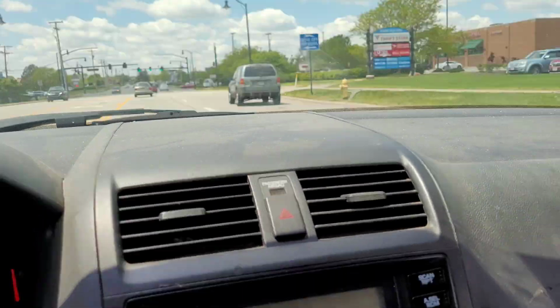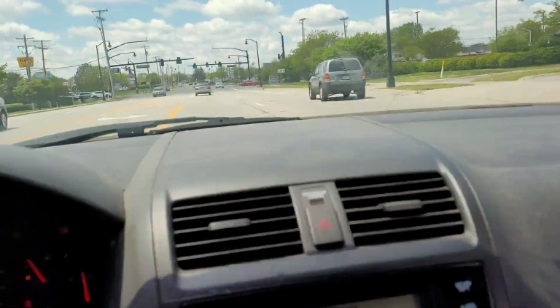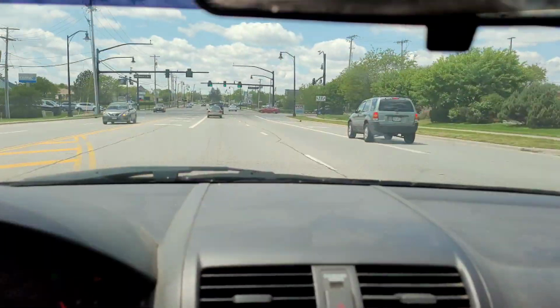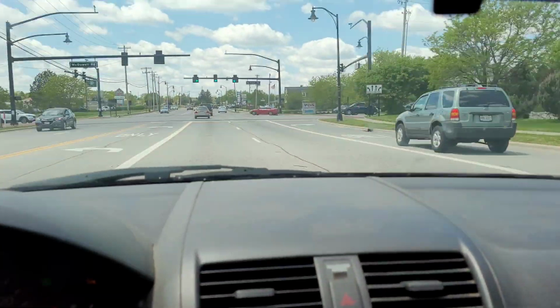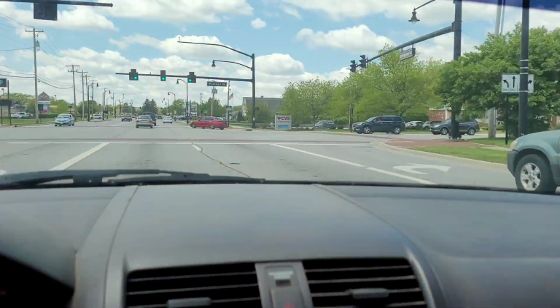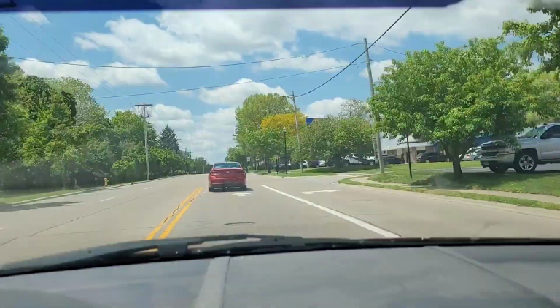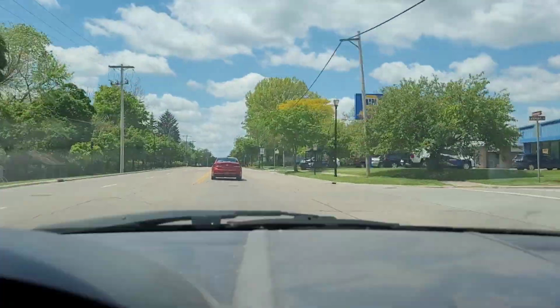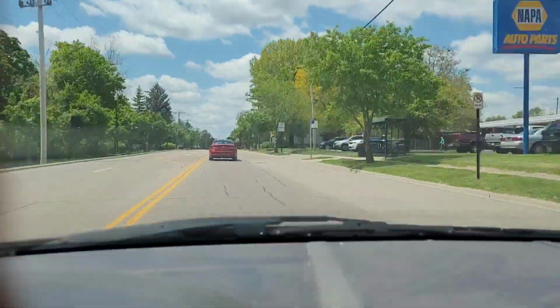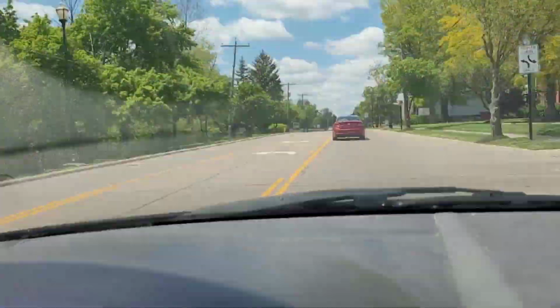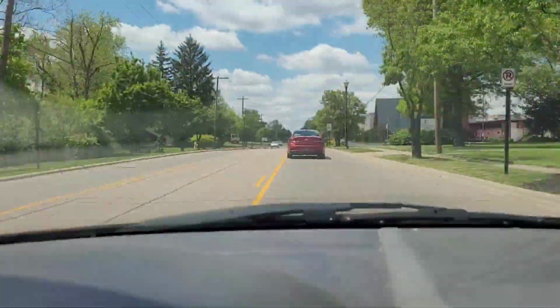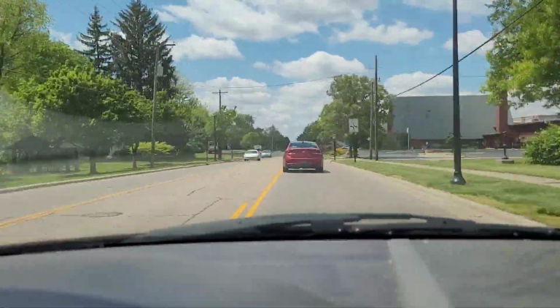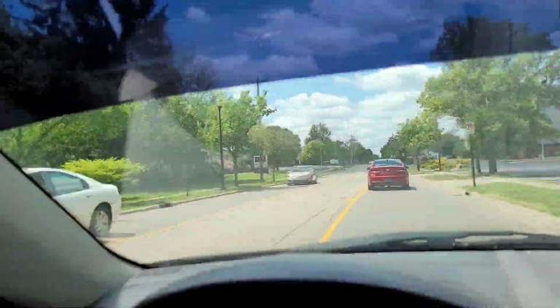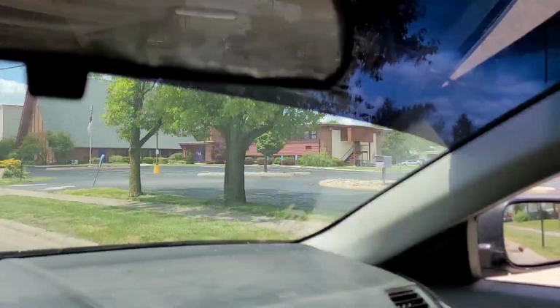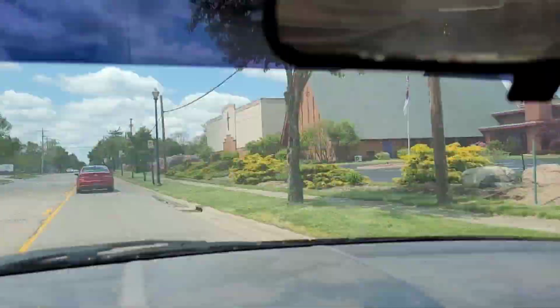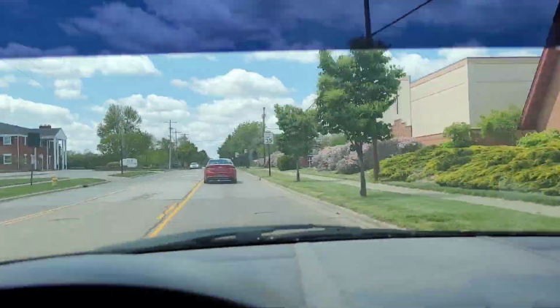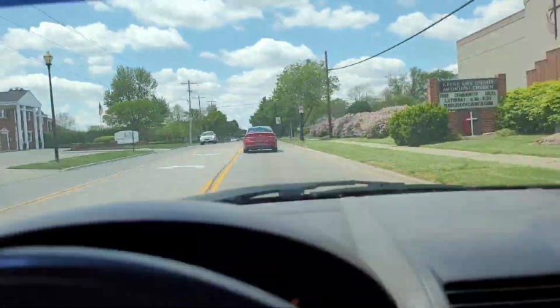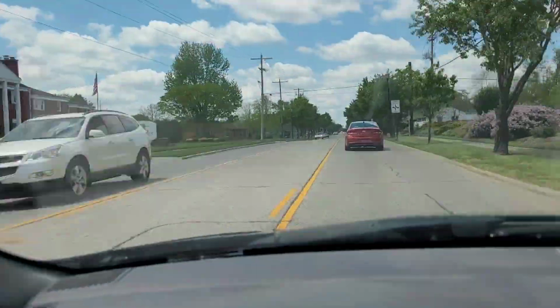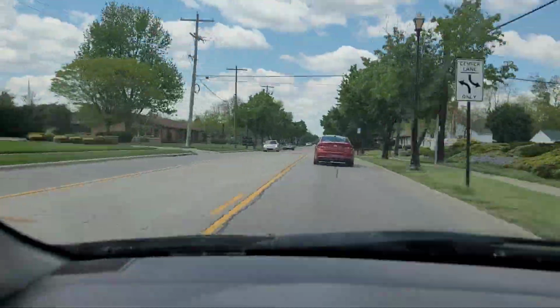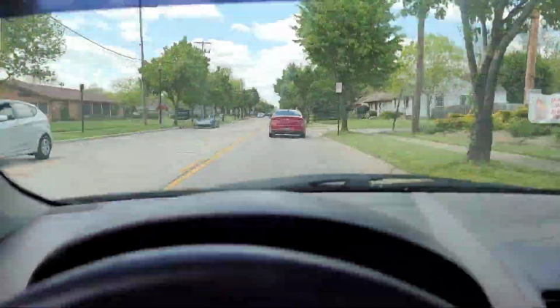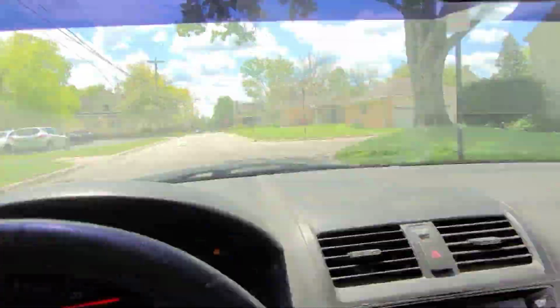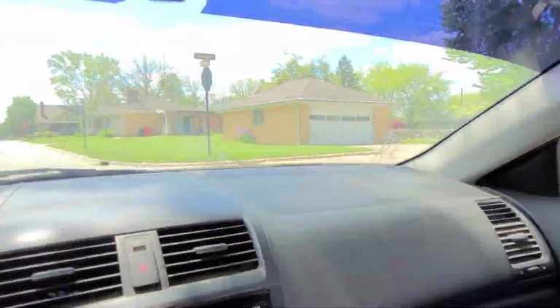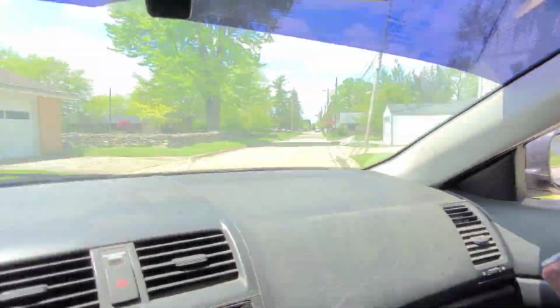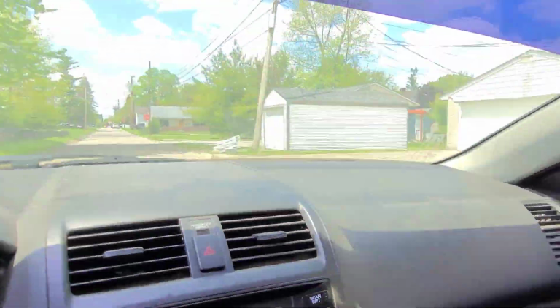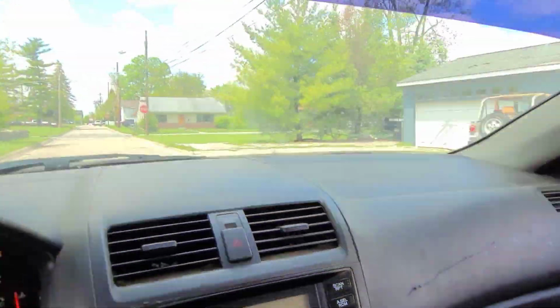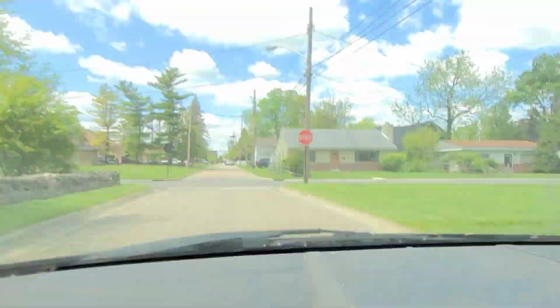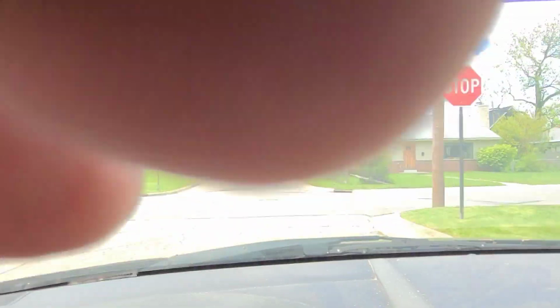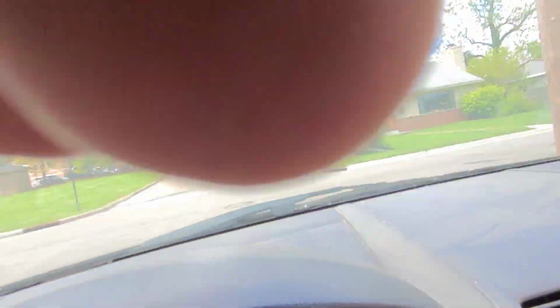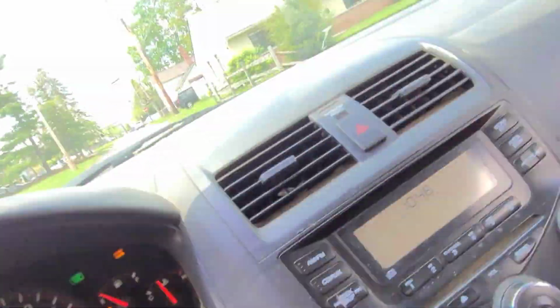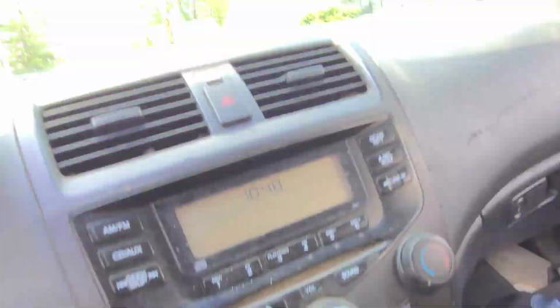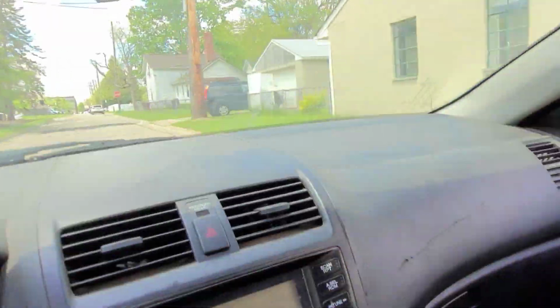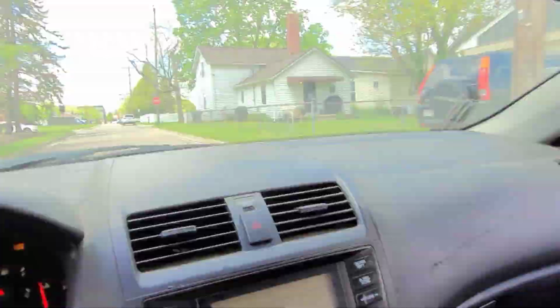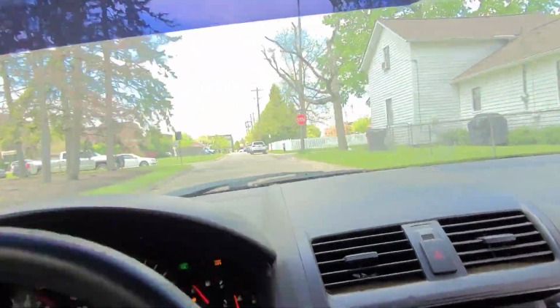Alright guys, we're just going to jump straight into this. We're traveling across Columbus — we've got a long day, so we're going to go ahead and get started.